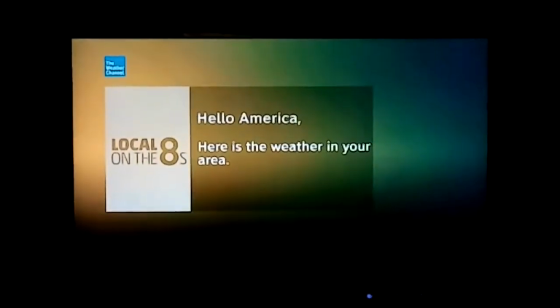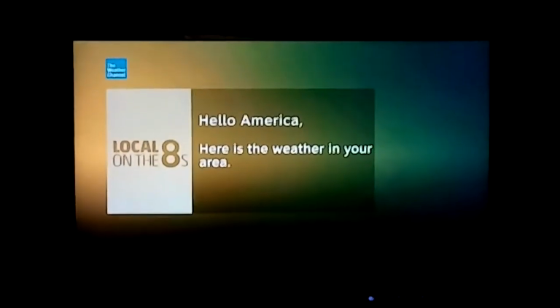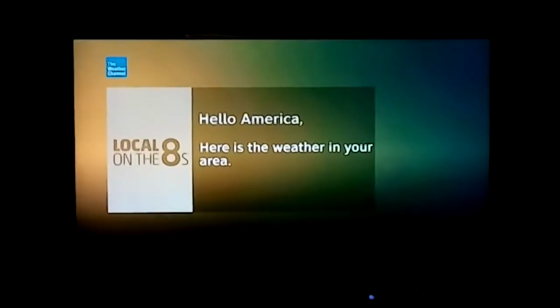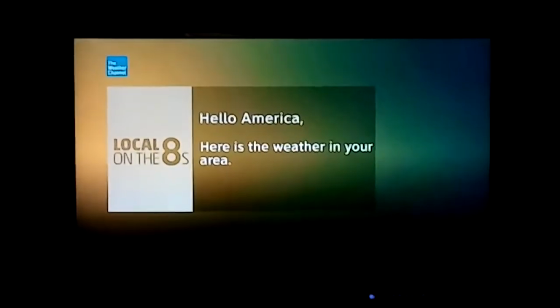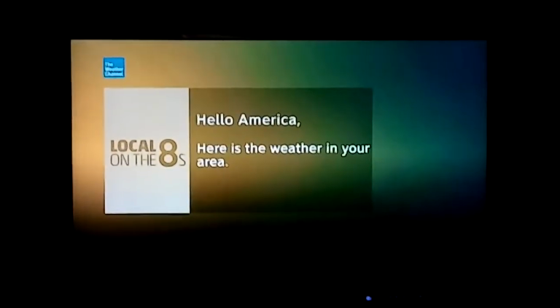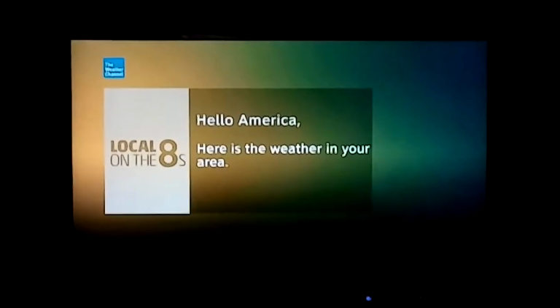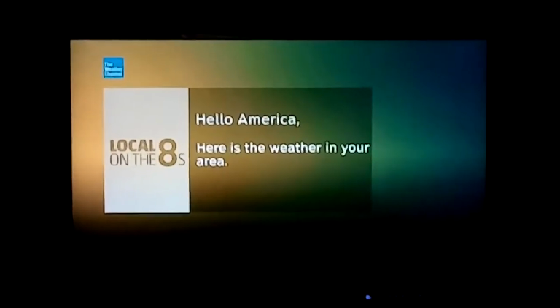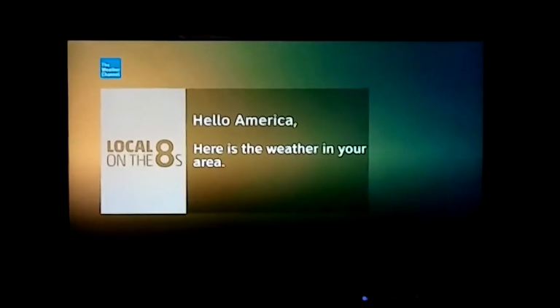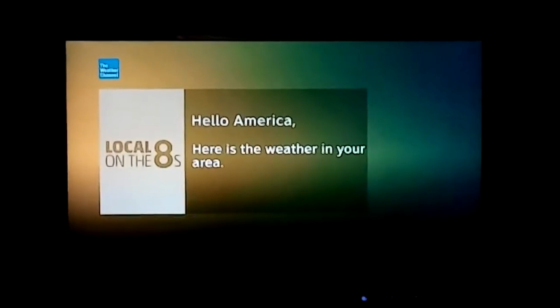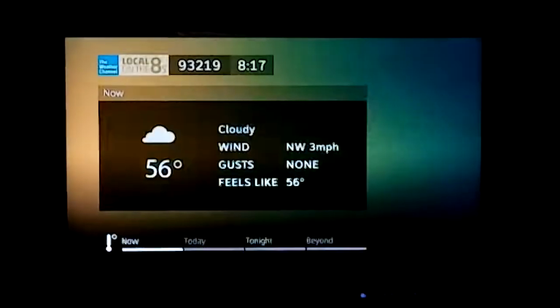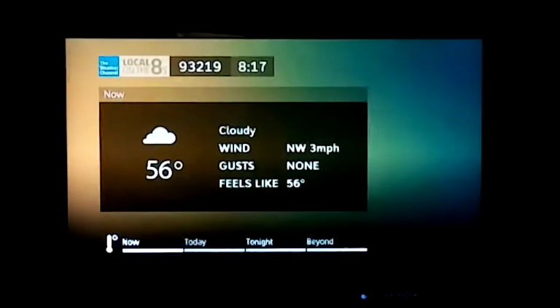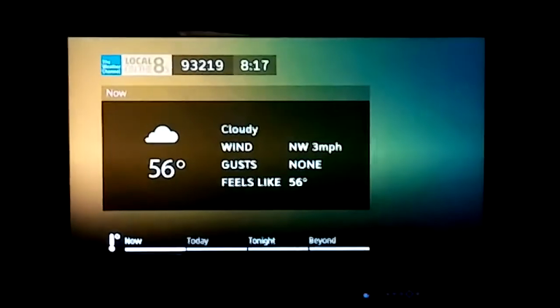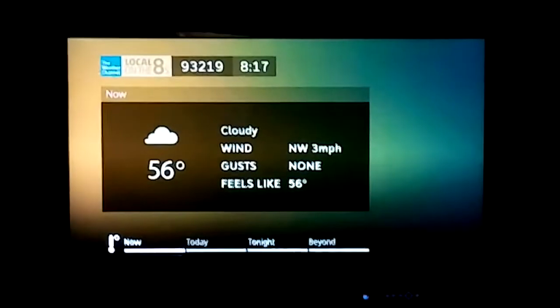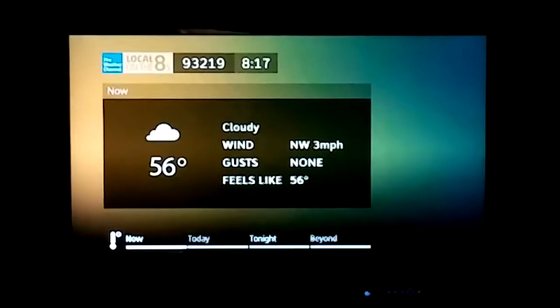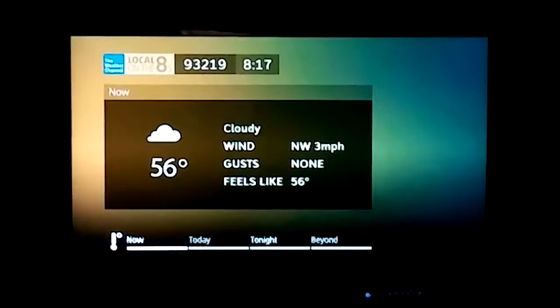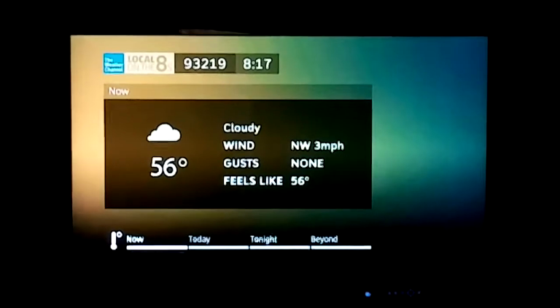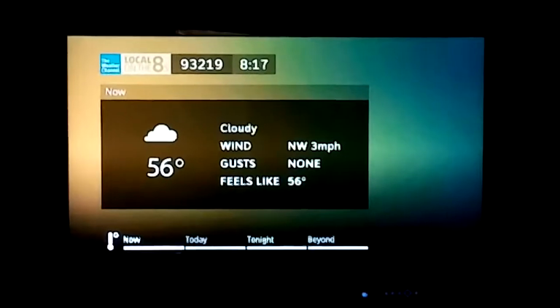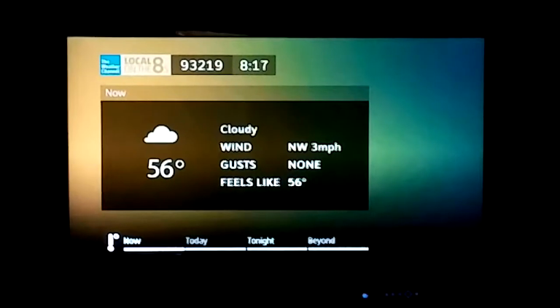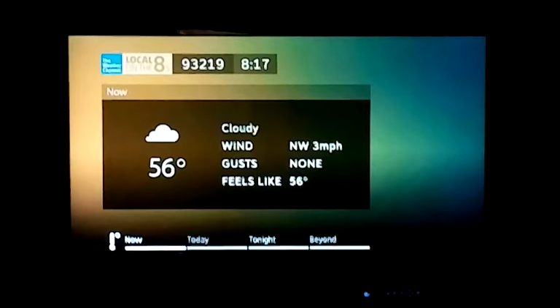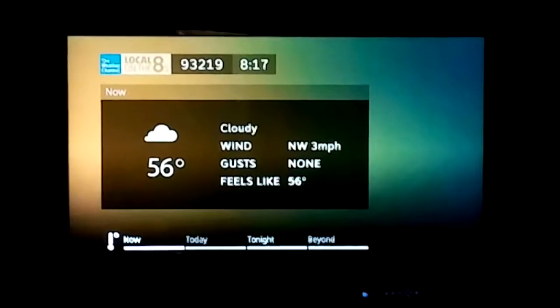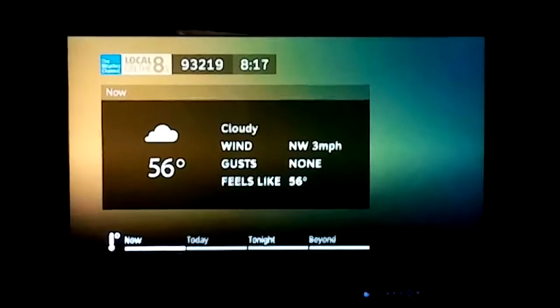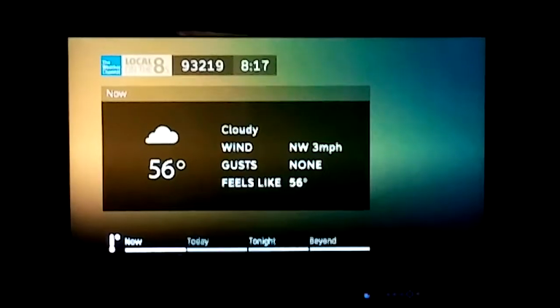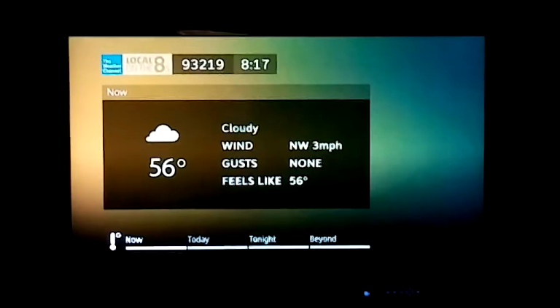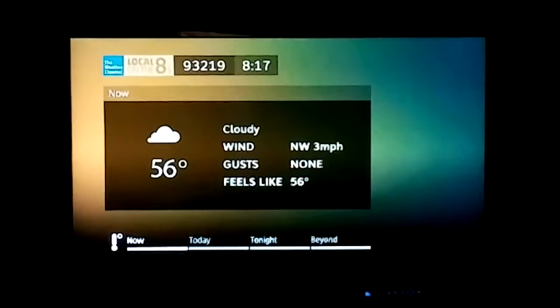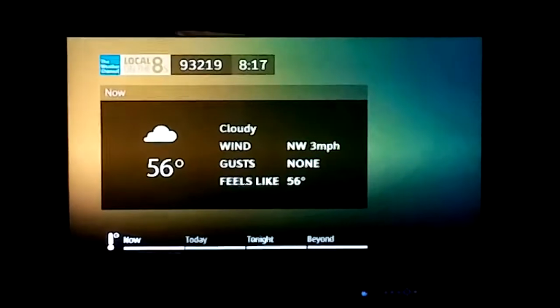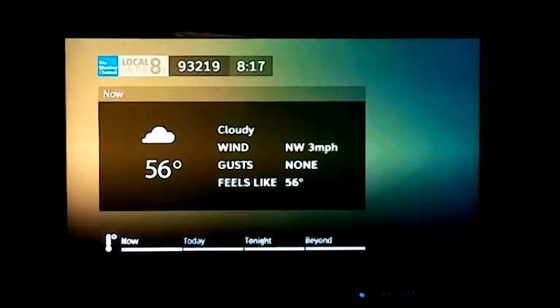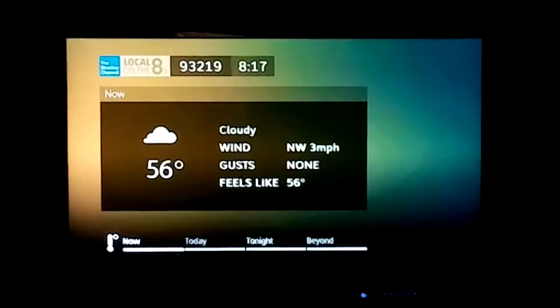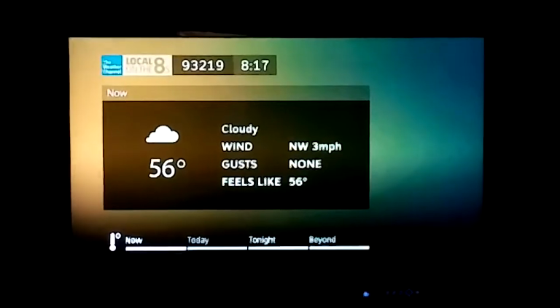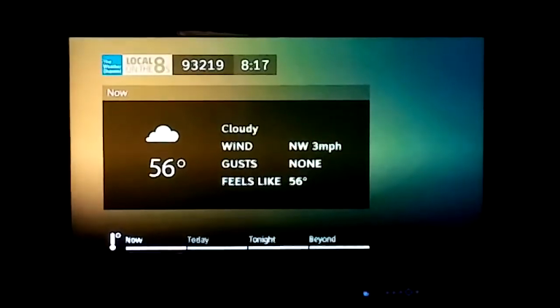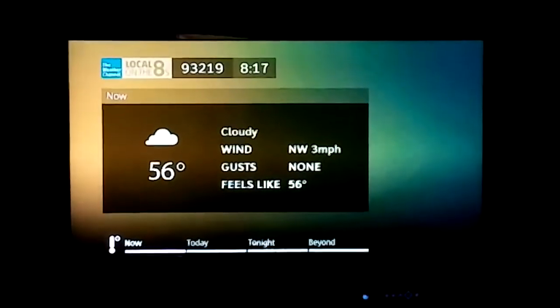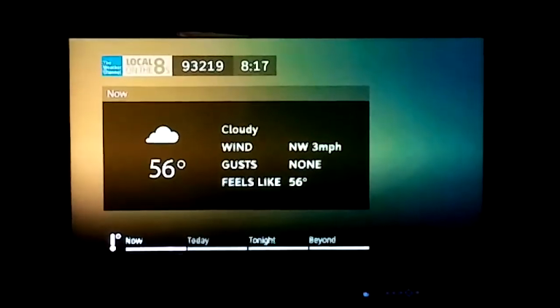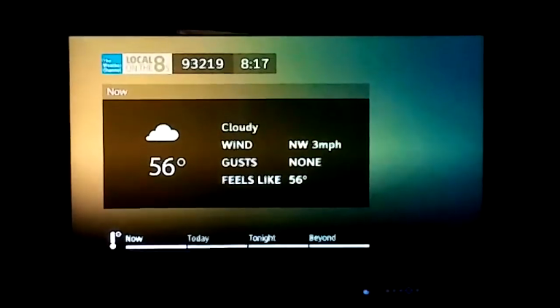Local Now. It's completely free and ready to go when and where you are. Local Now — find it in your favorite app store.